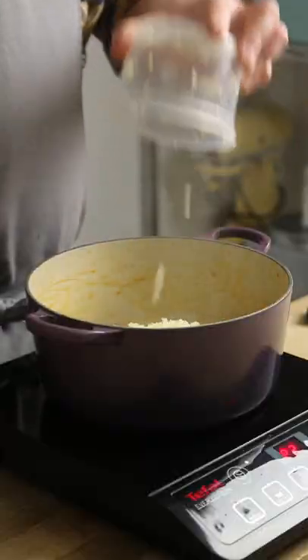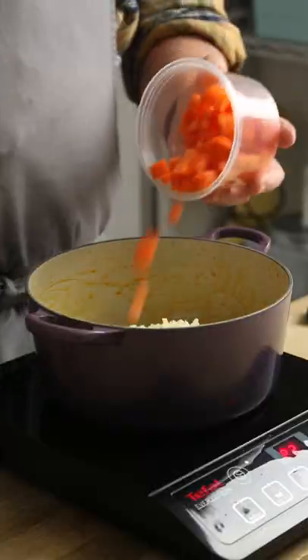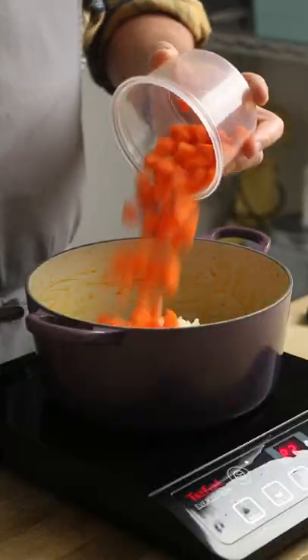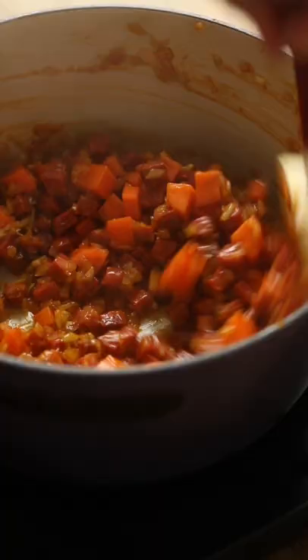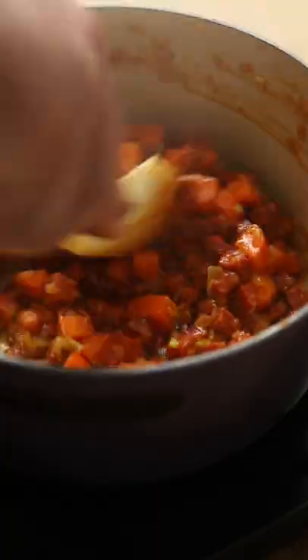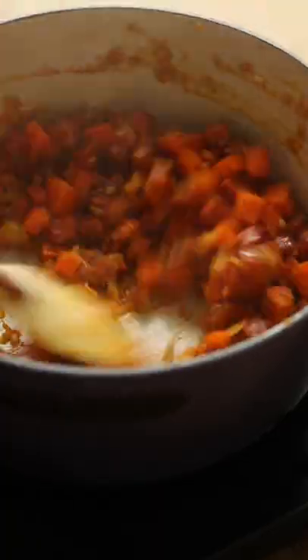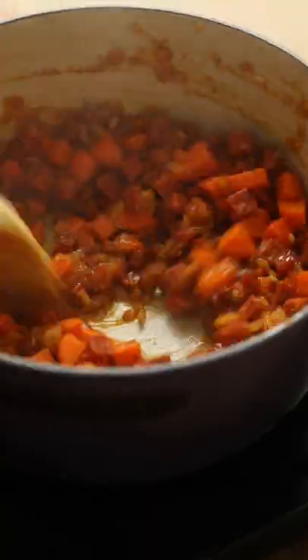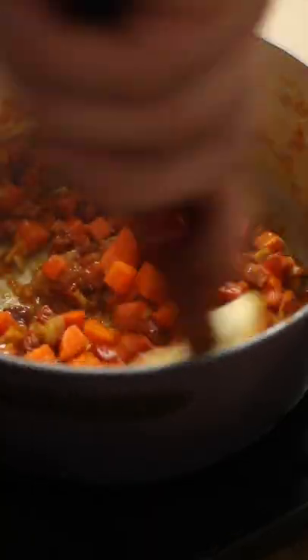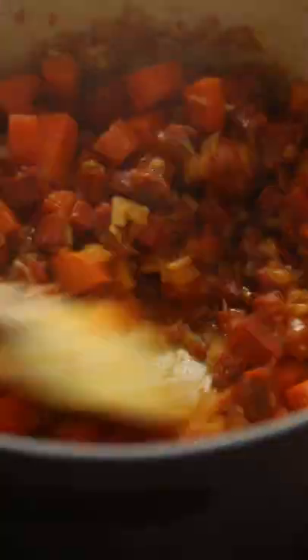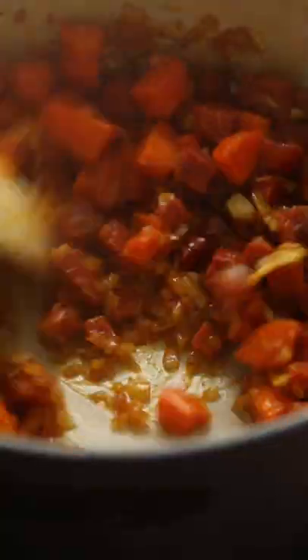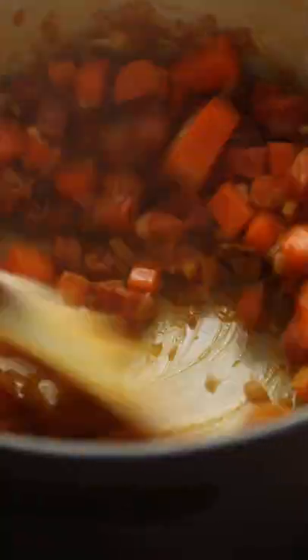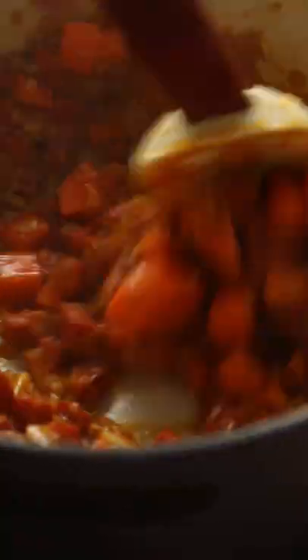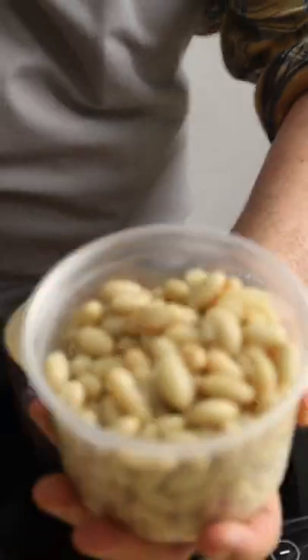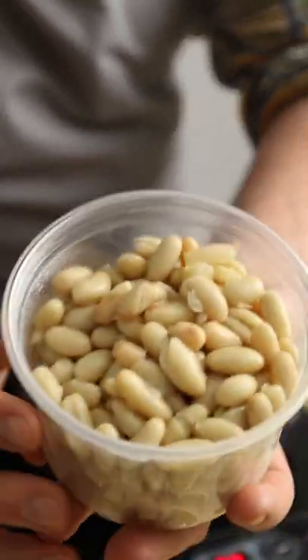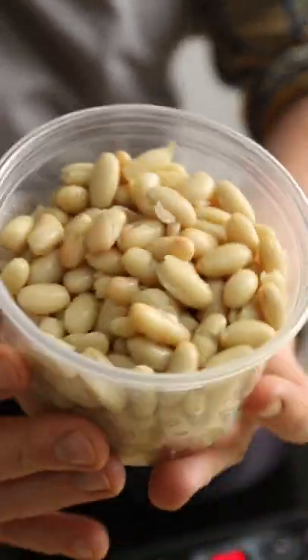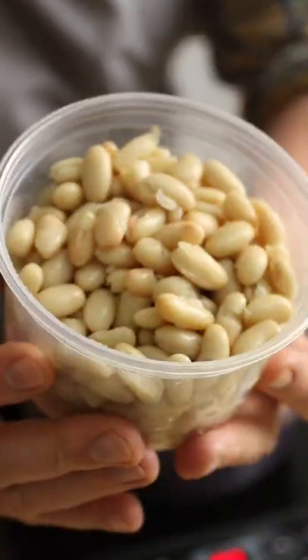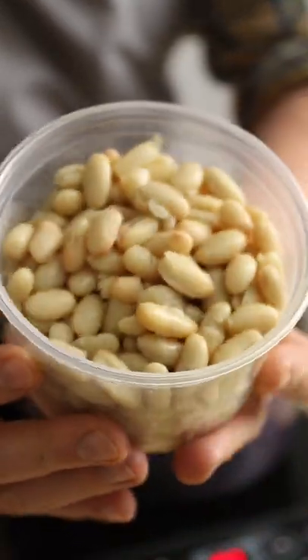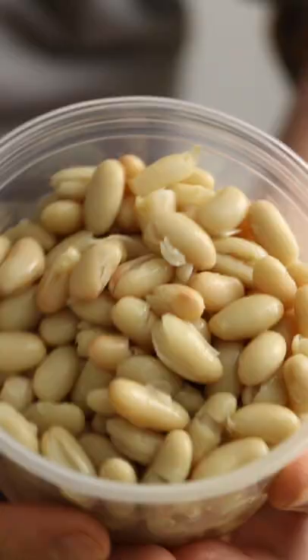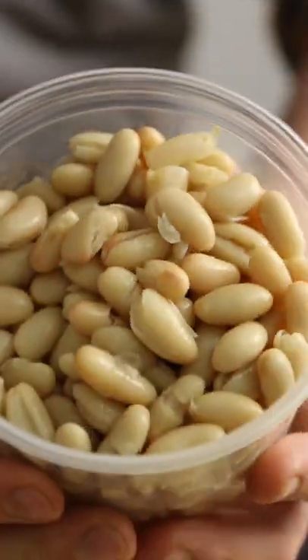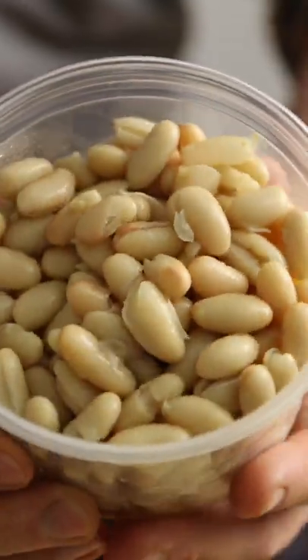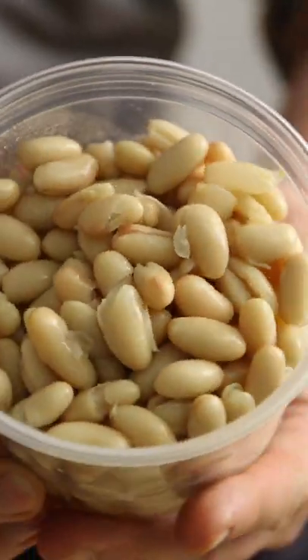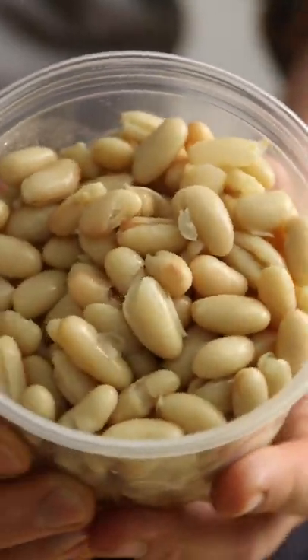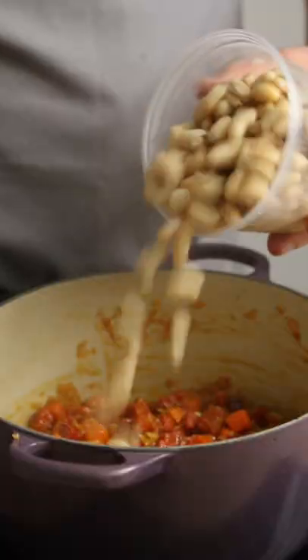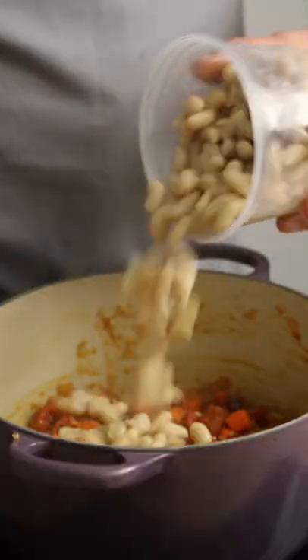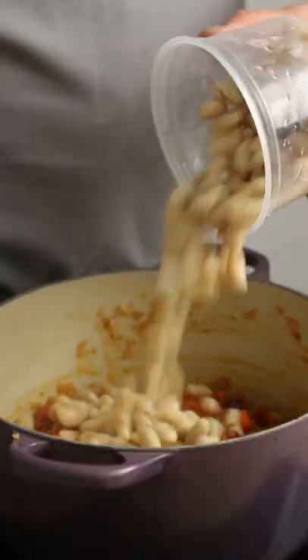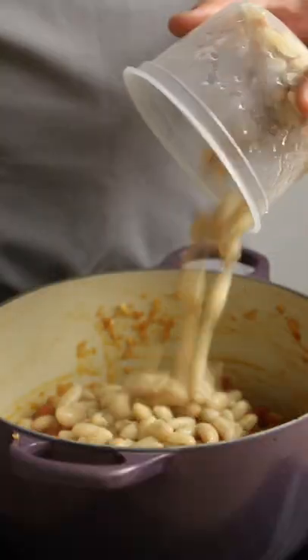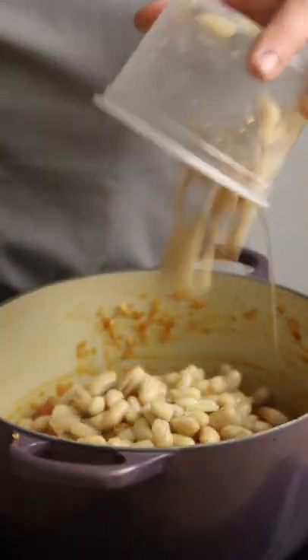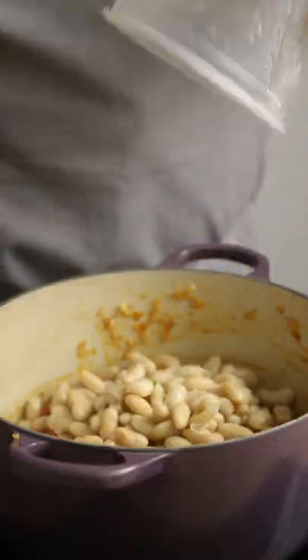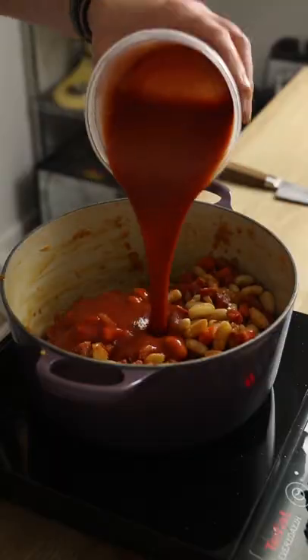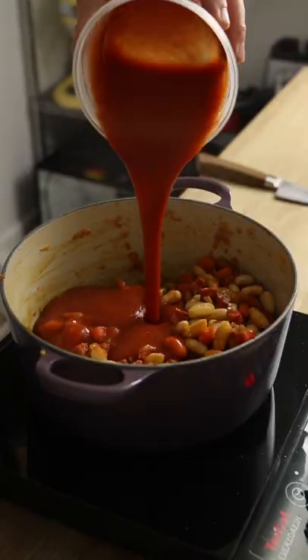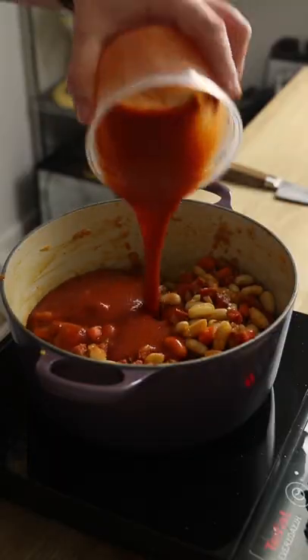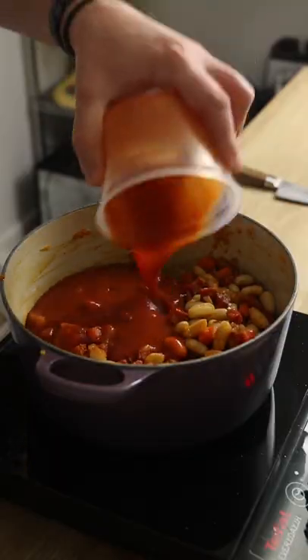Soften everything in that delicious chorizo fat. Then grab some cooked beans — any will work, I've got cannellini here — and dash them into the pan along with some tomato passata, mixing everything together.